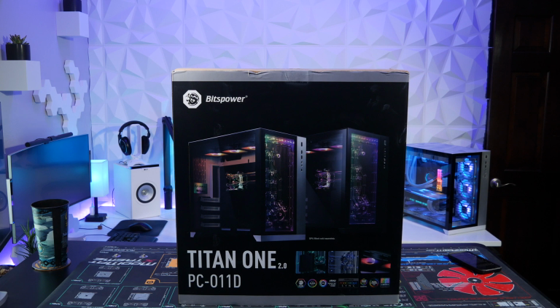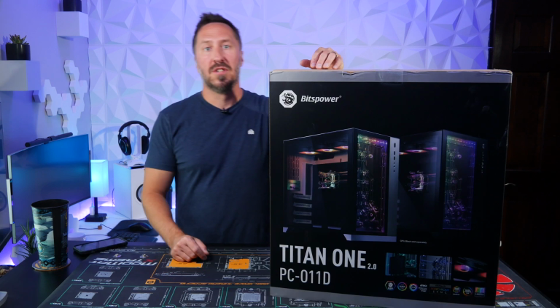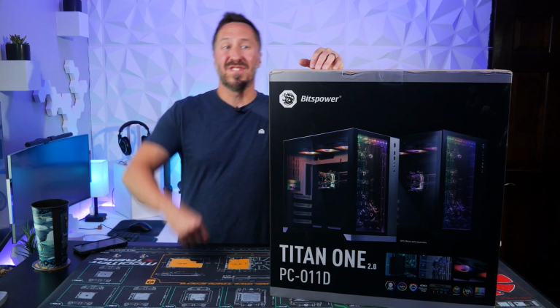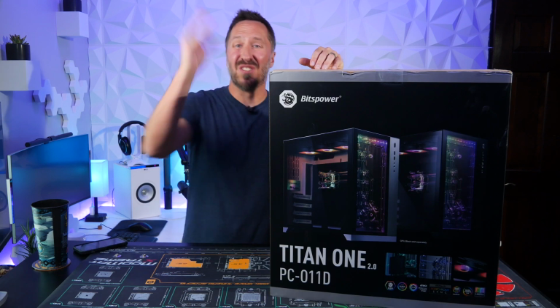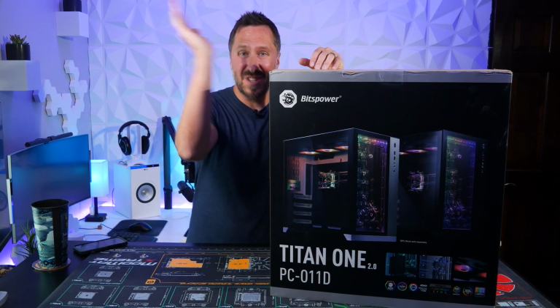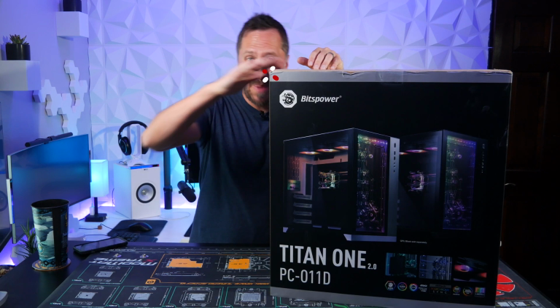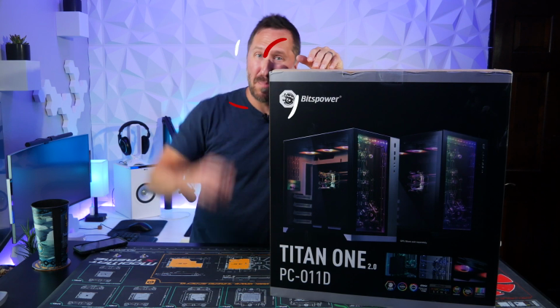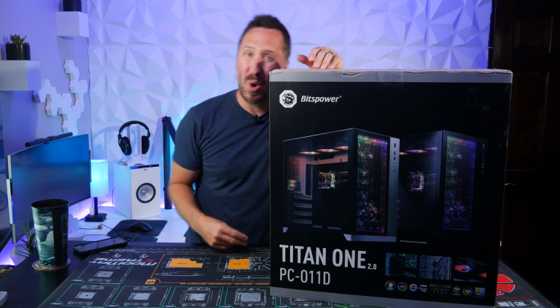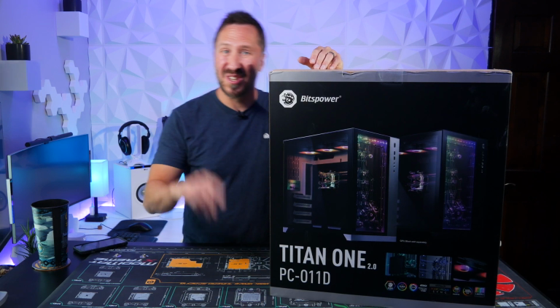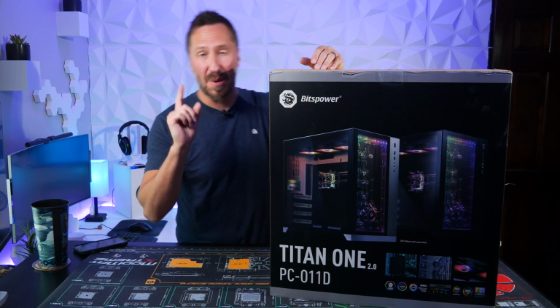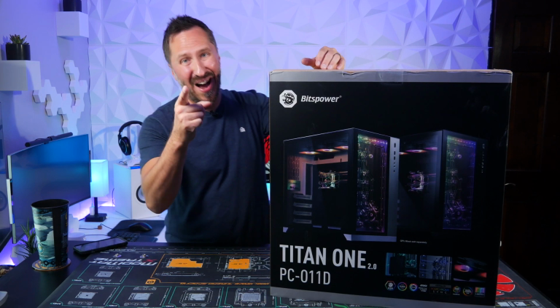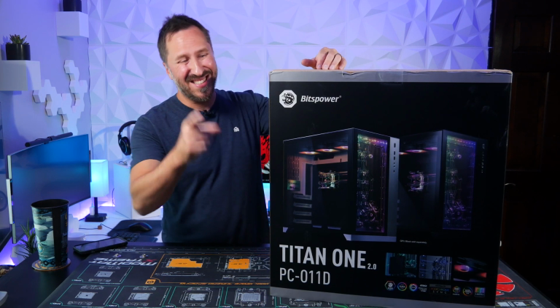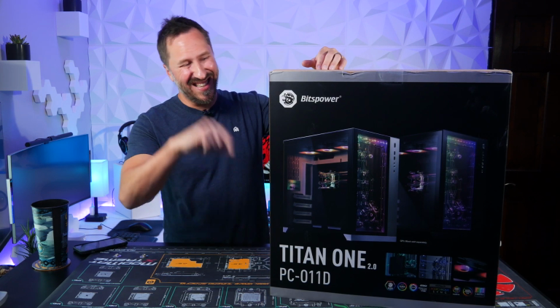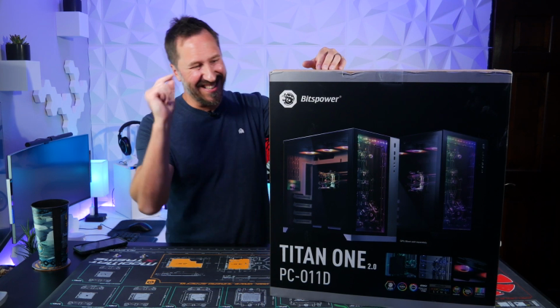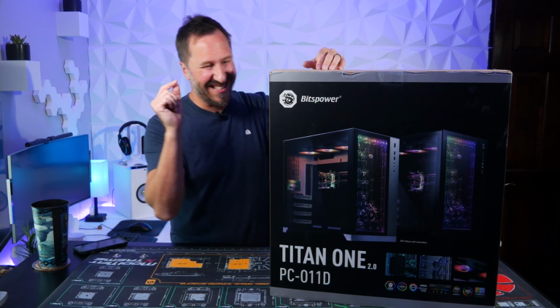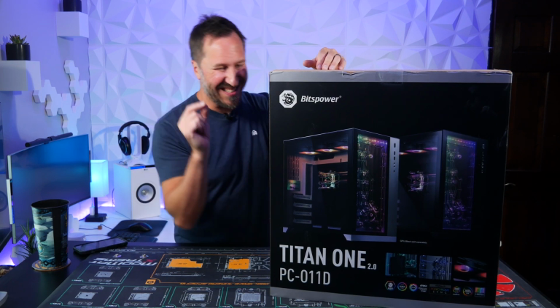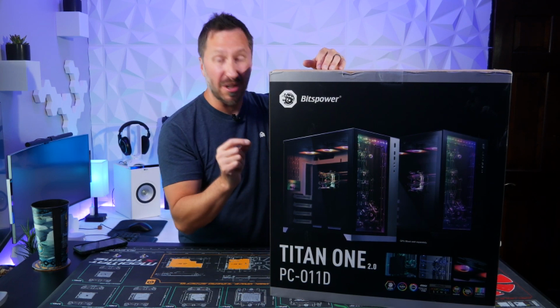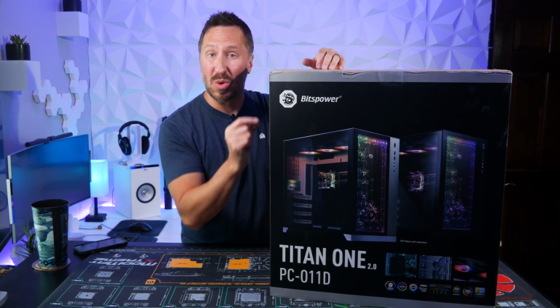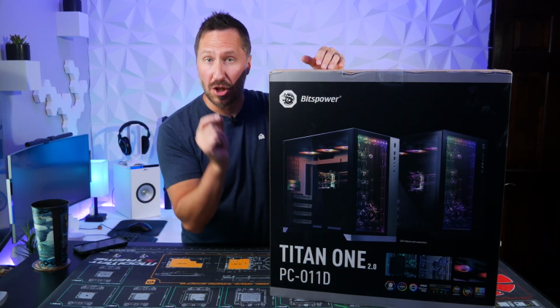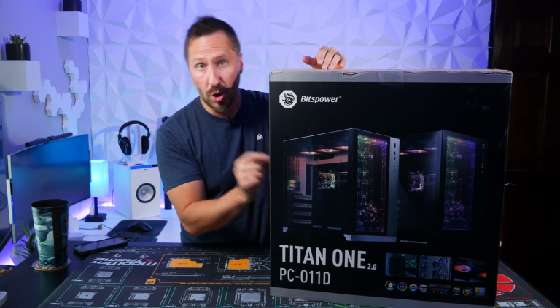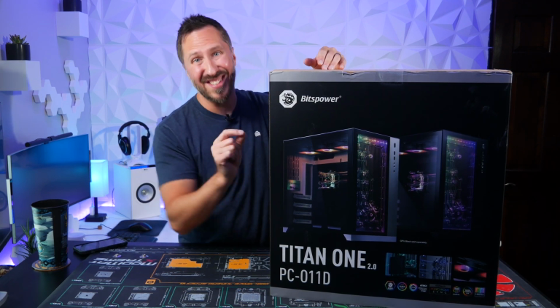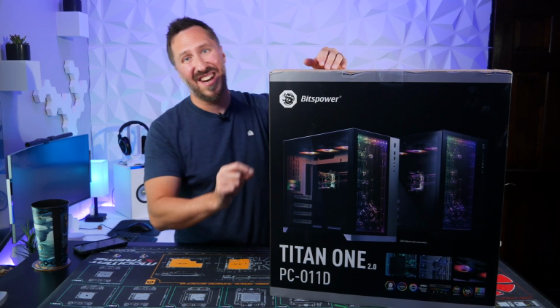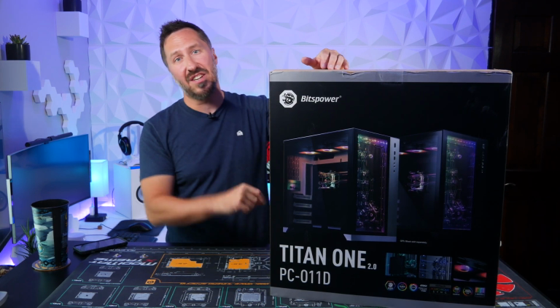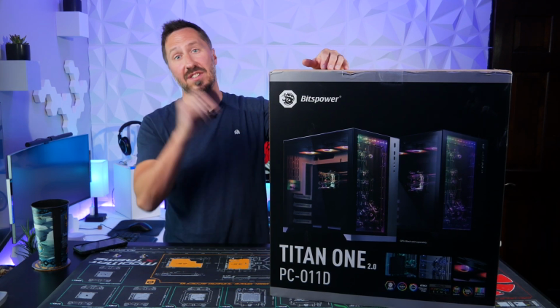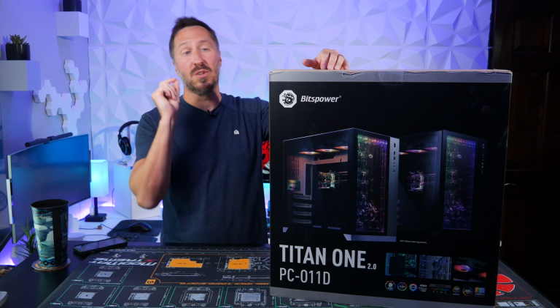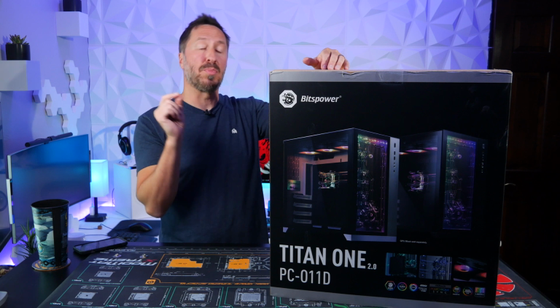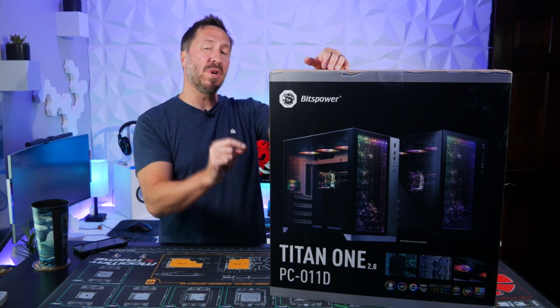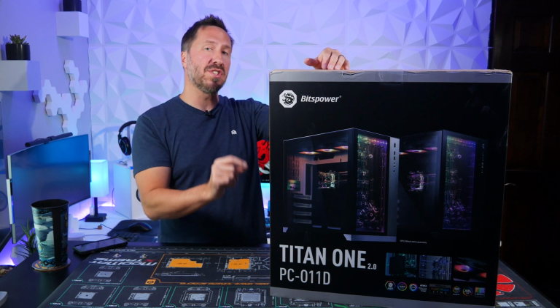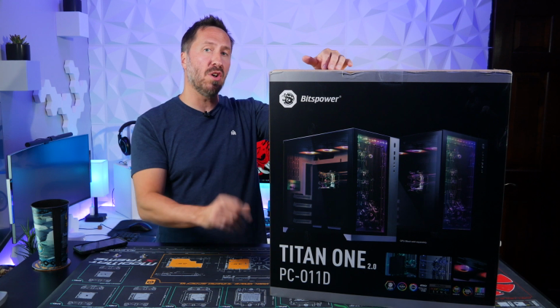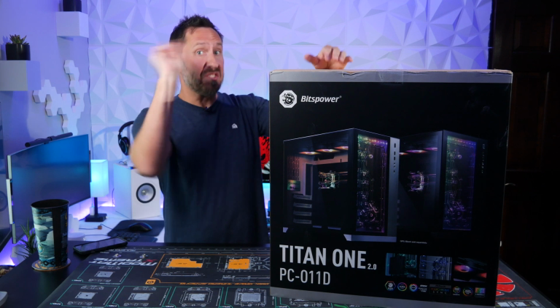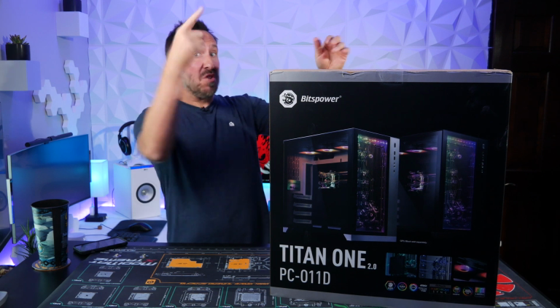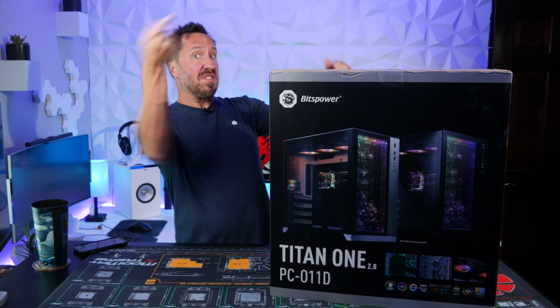So let's take a look at this bad boy — let's unbox it, take a look at what's included inside, see what's pre-installed. Let's do this.